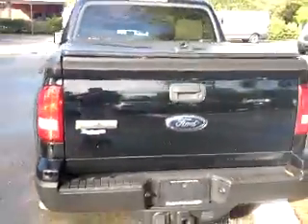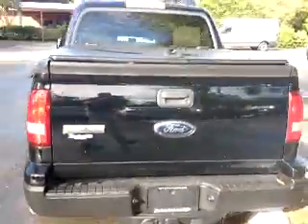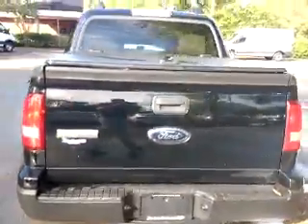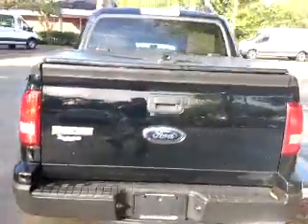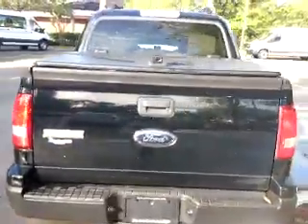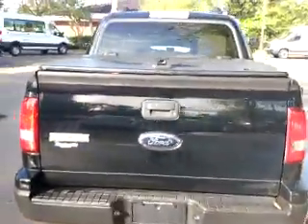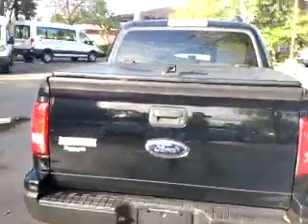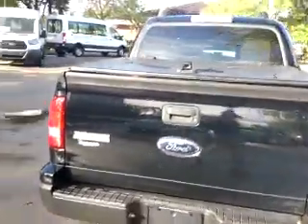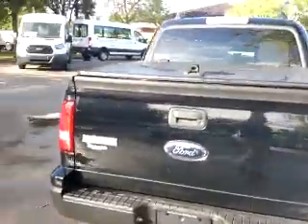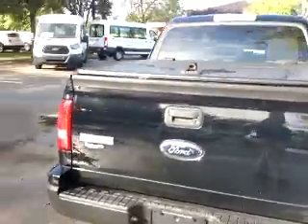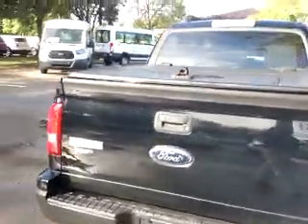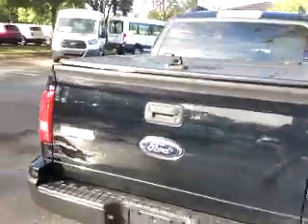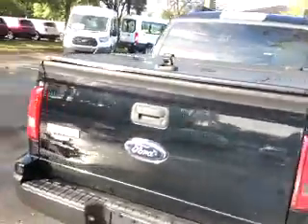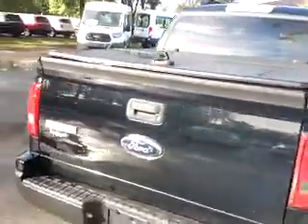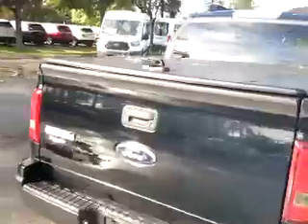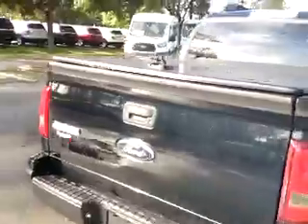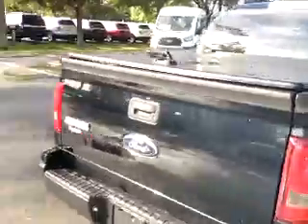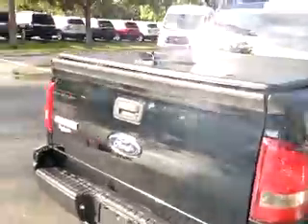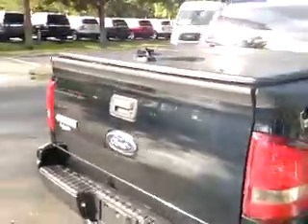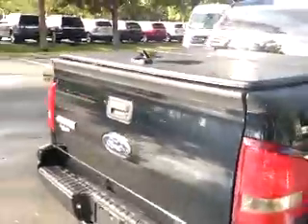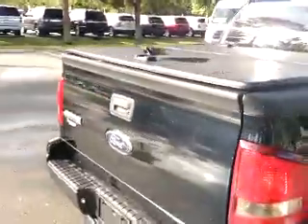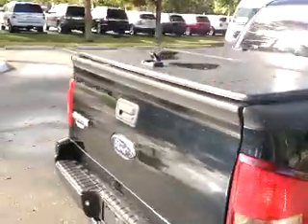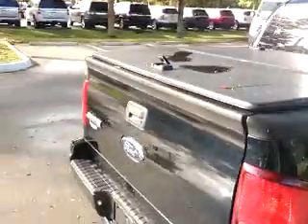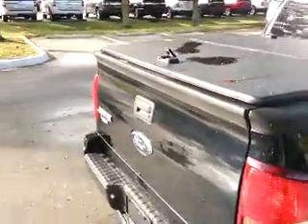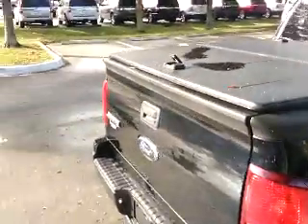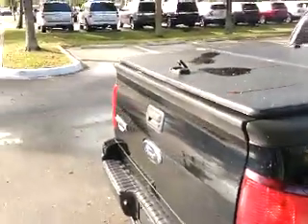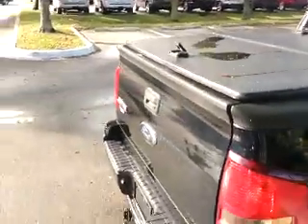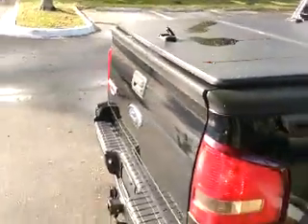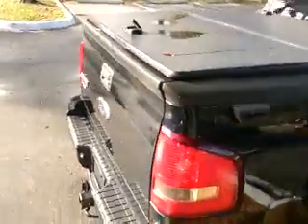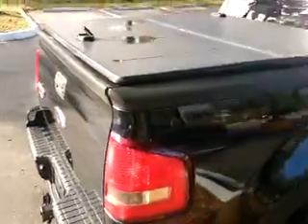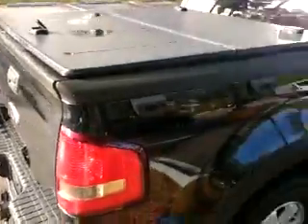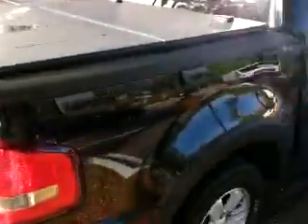It does have that lockable gate along with the lockable hard cut tonneau cover.